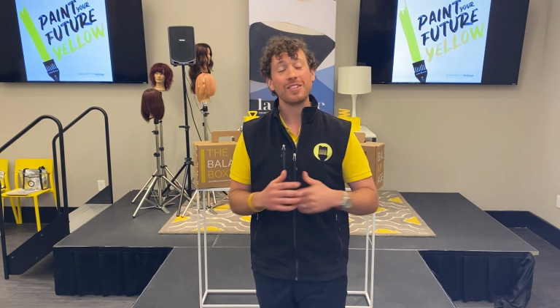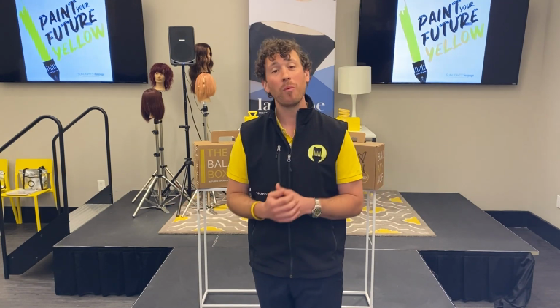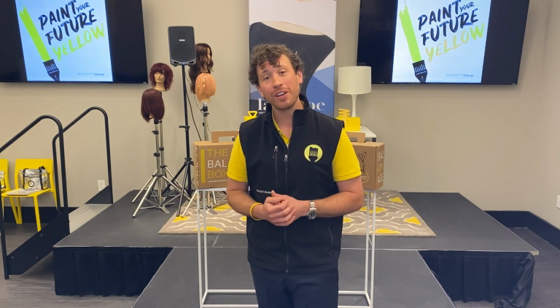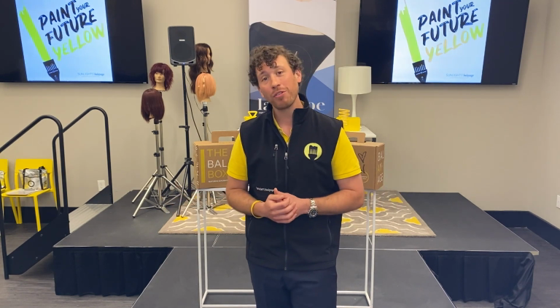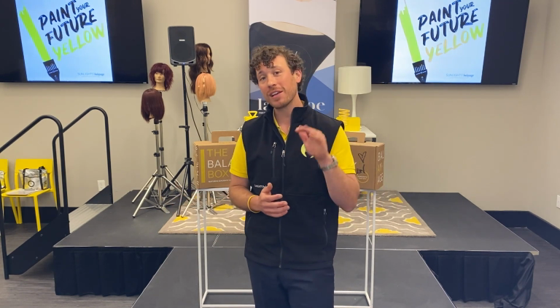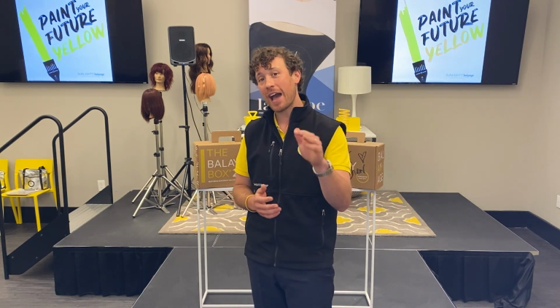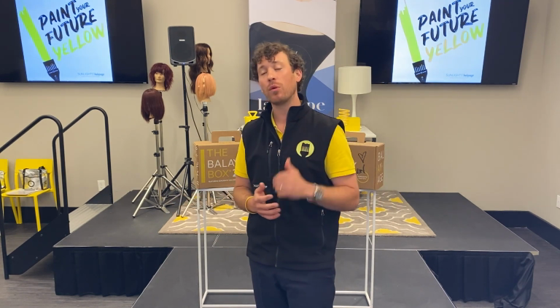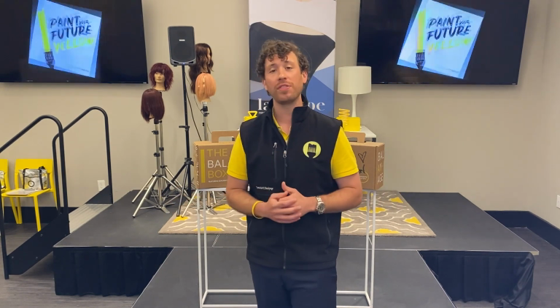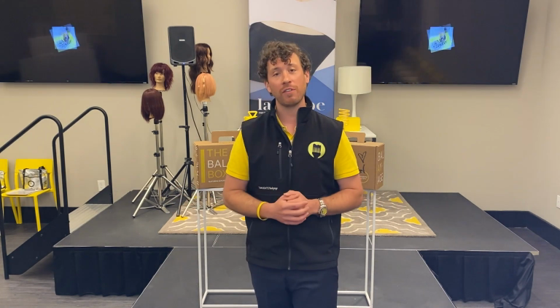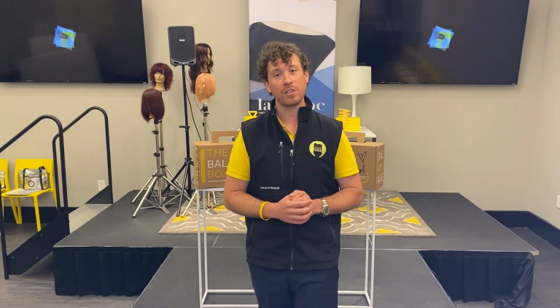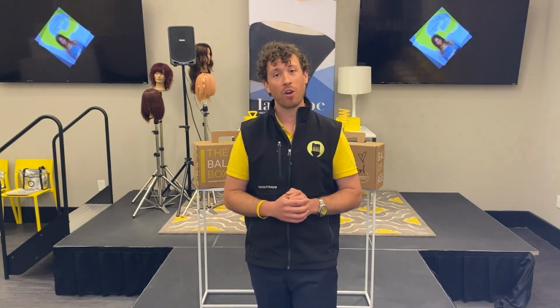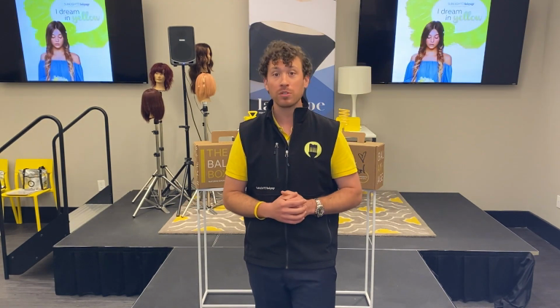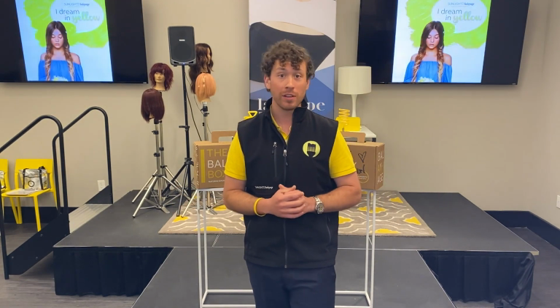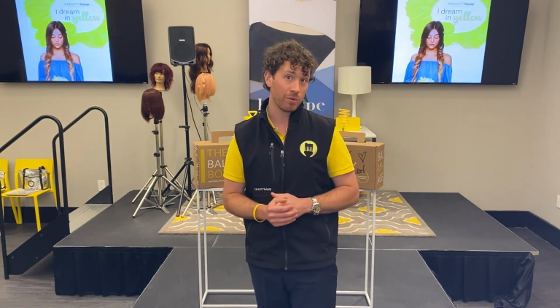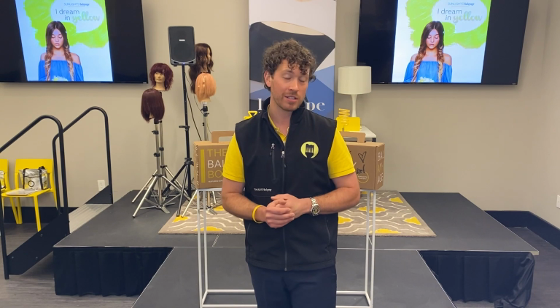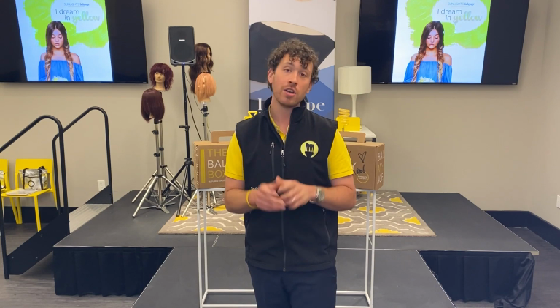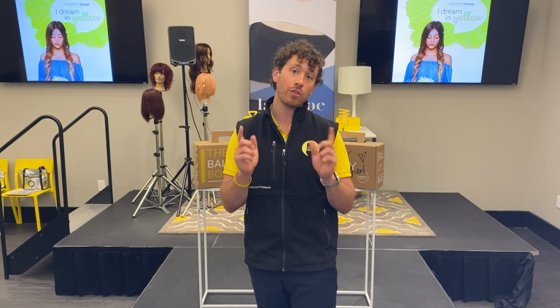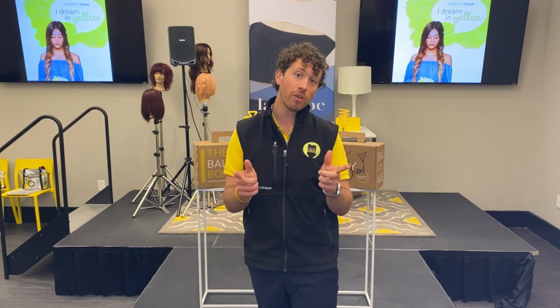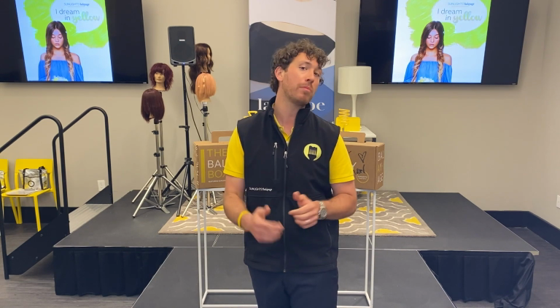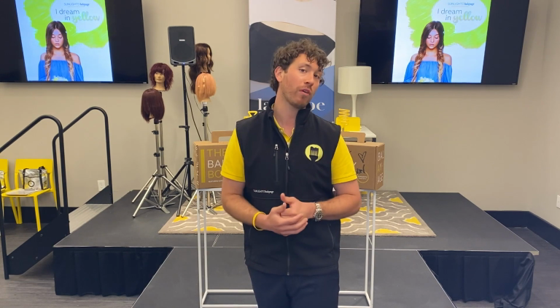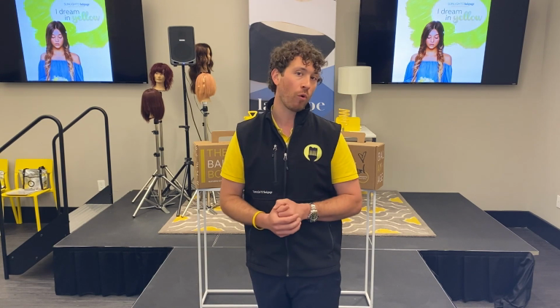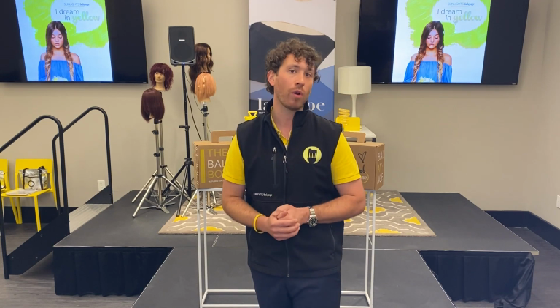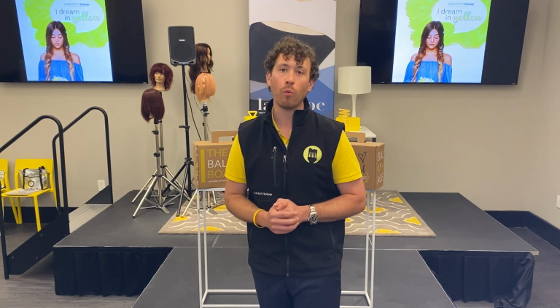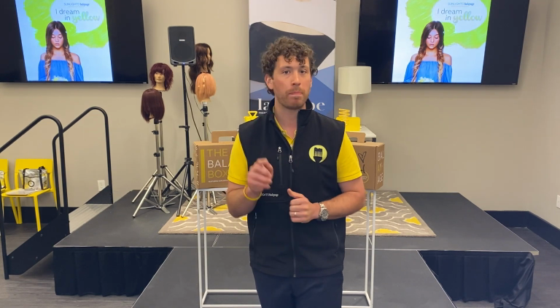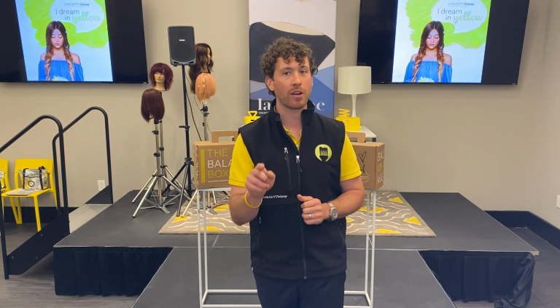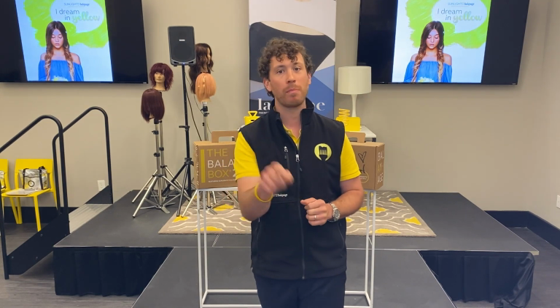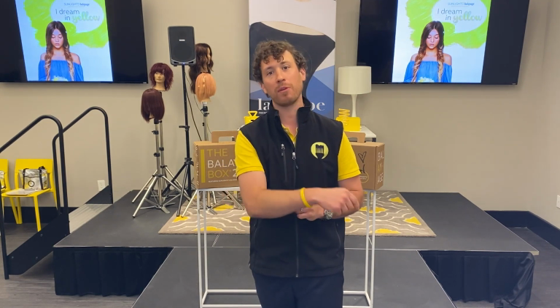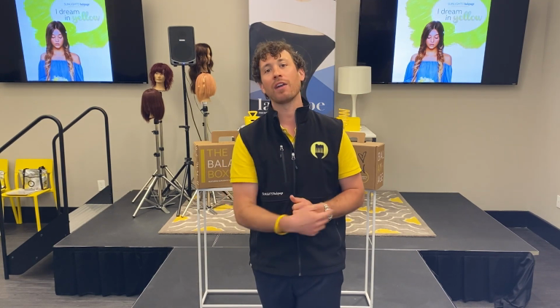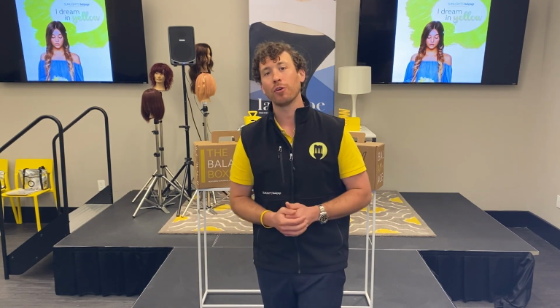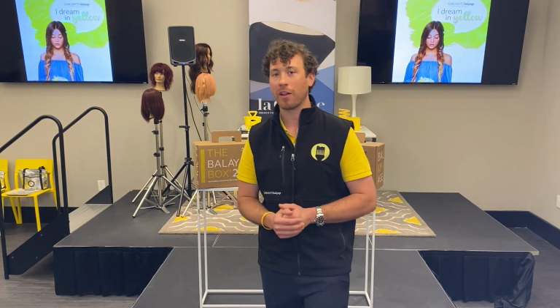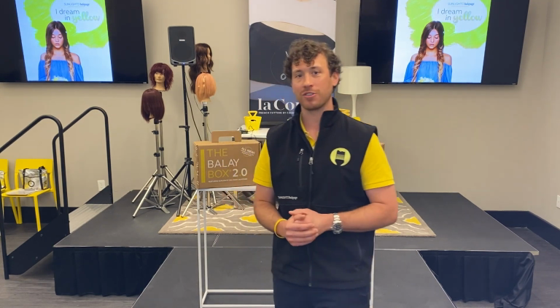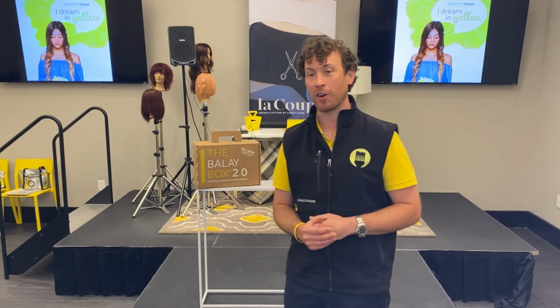We basically call it a class in a box. I wanted to go through exactly what the differences are between the two kits so you can be more informed on which box might be right for your balayage journey.